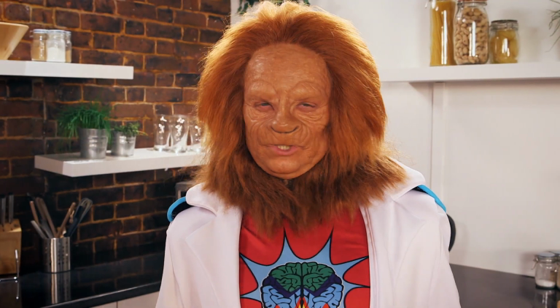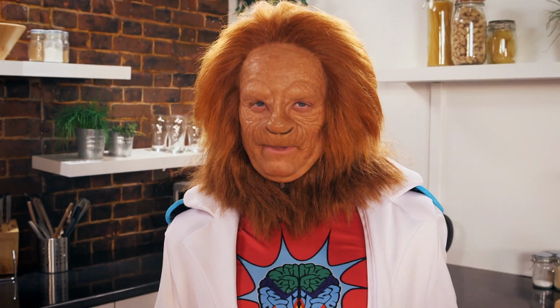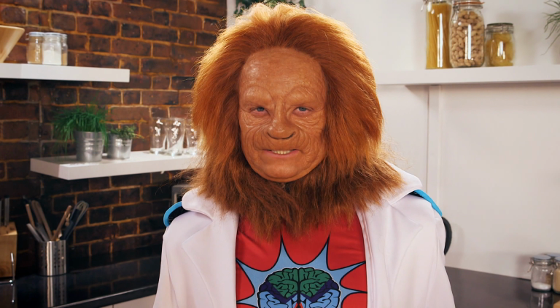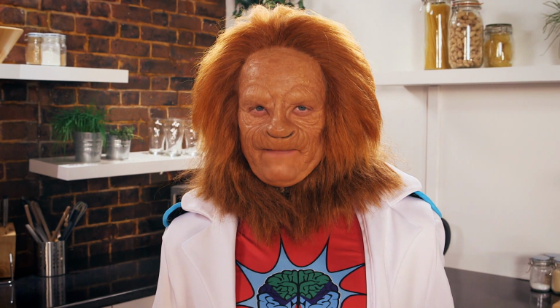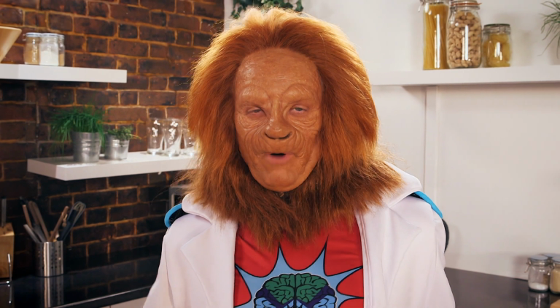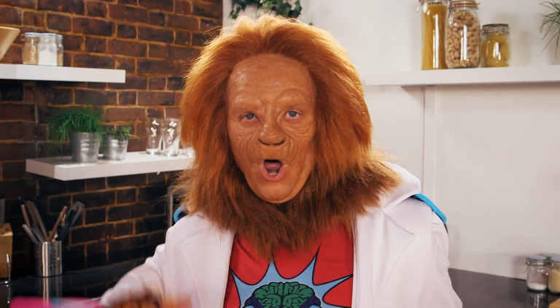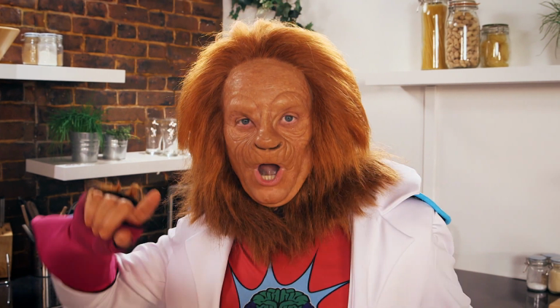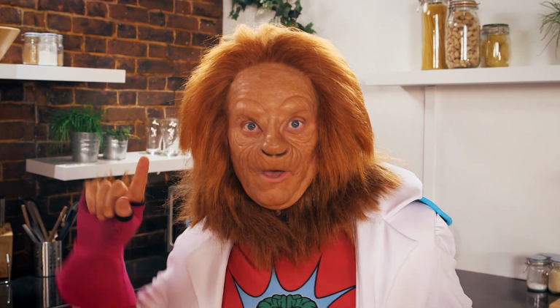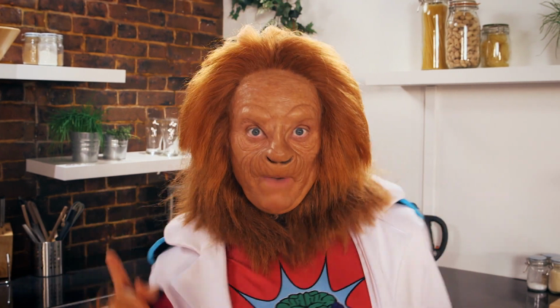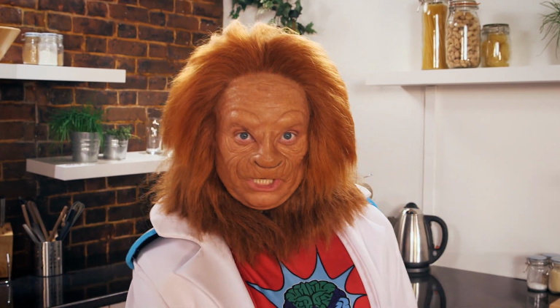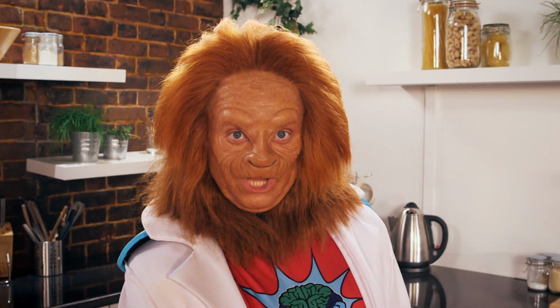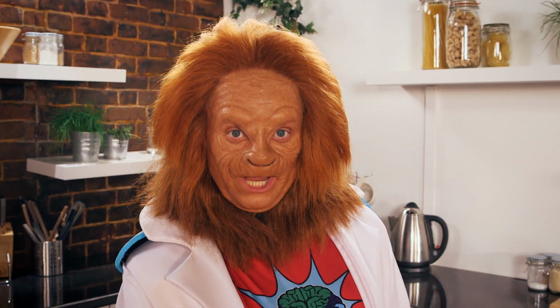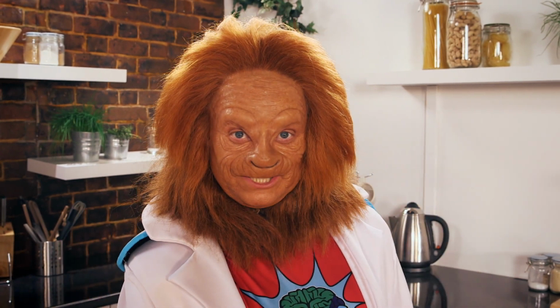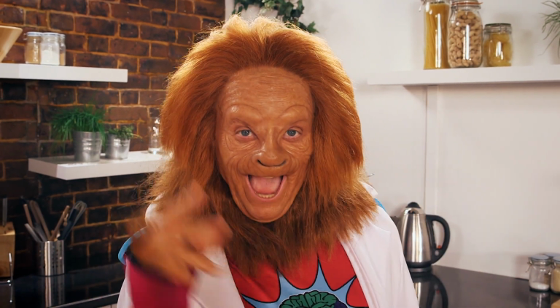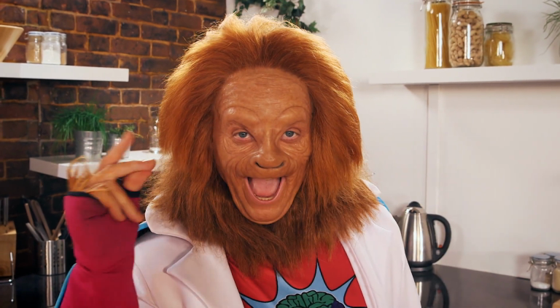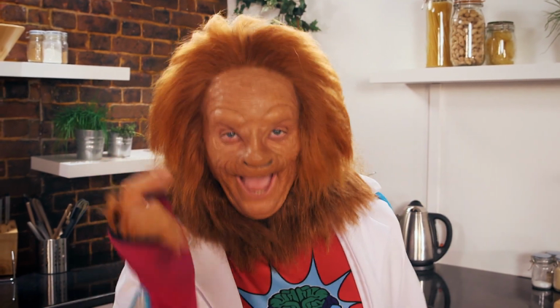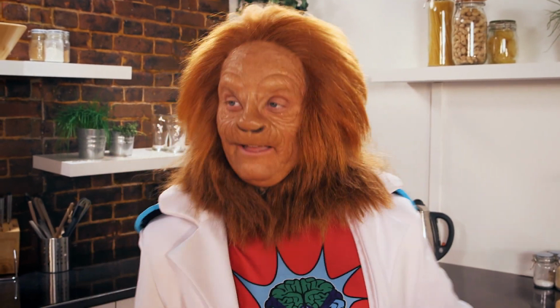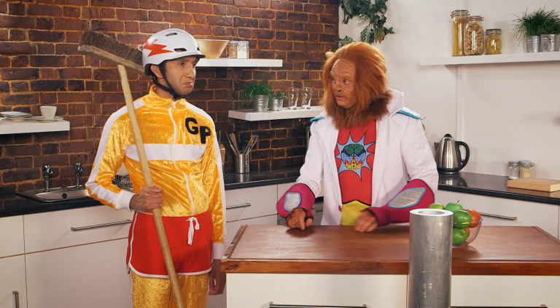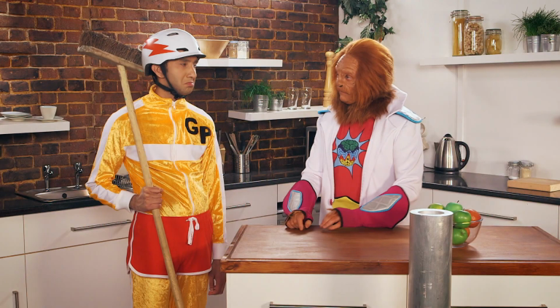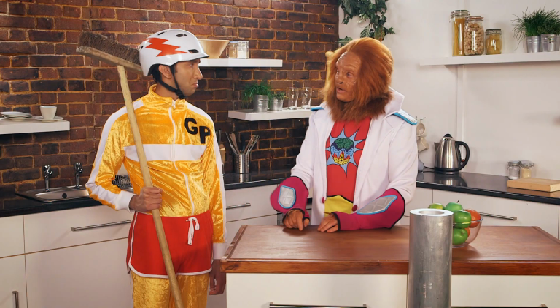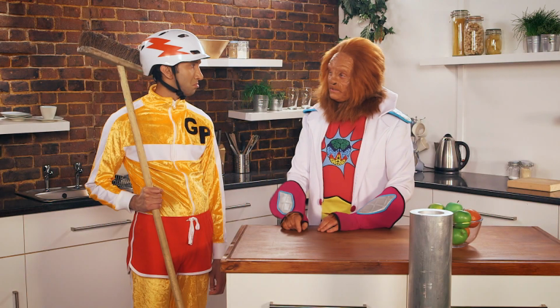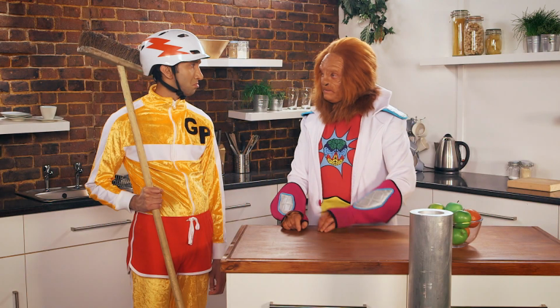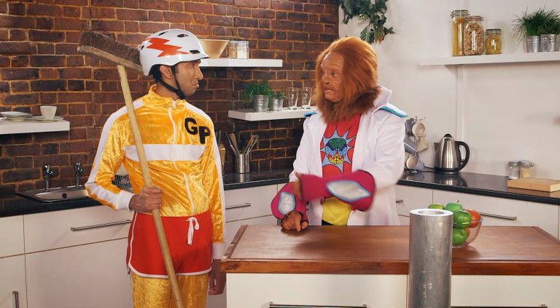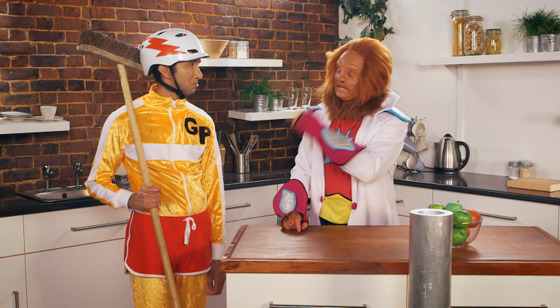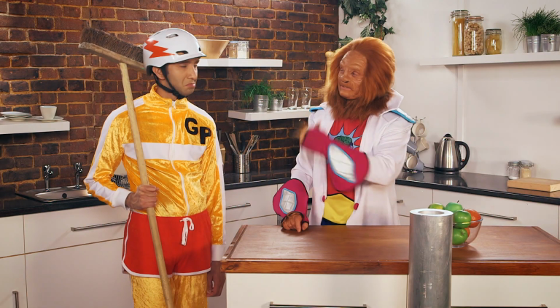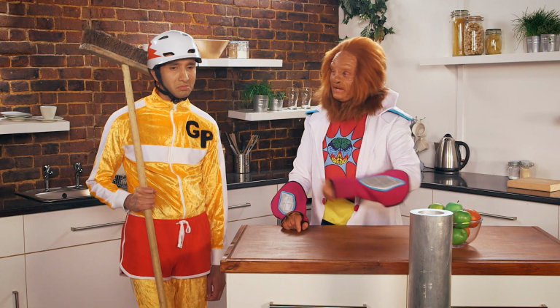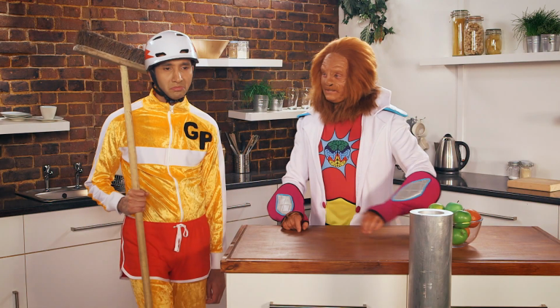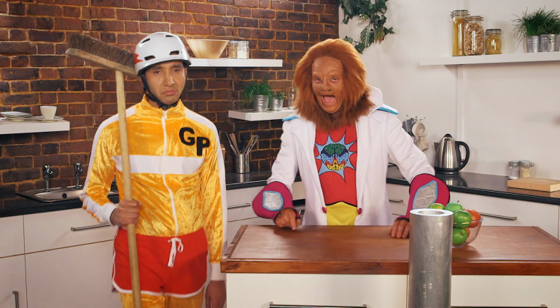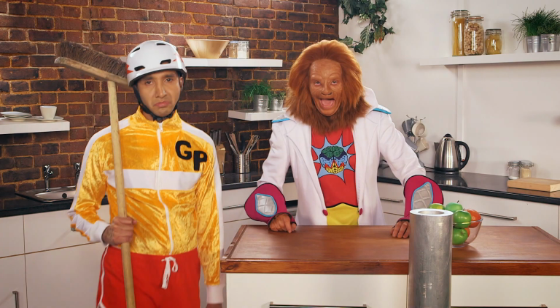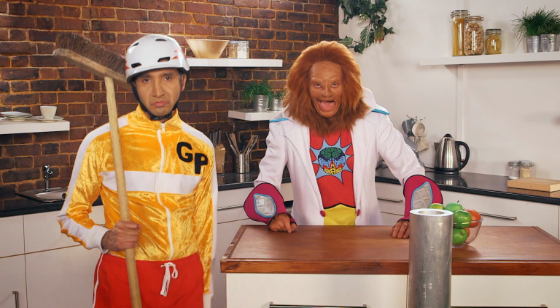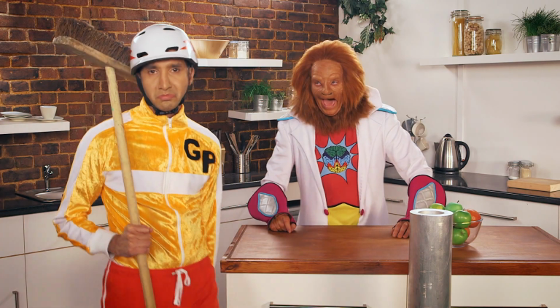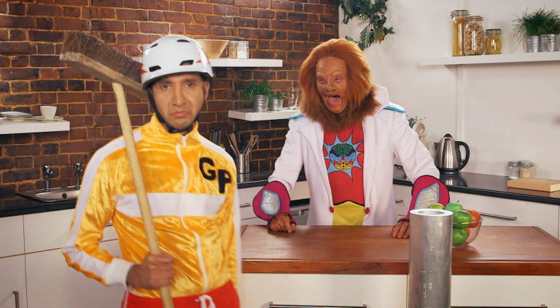Join me next time for more magic science! Off you go then, GP. Get started! Ha ha ha ha!